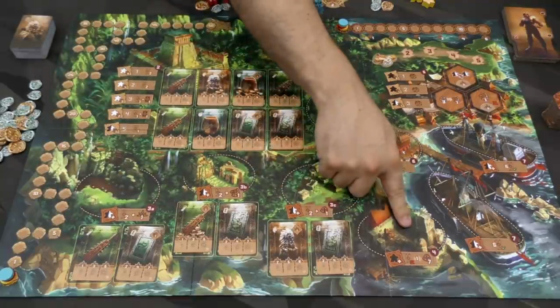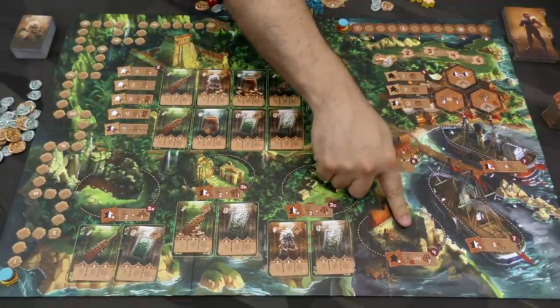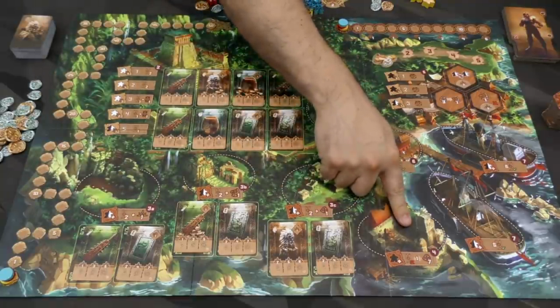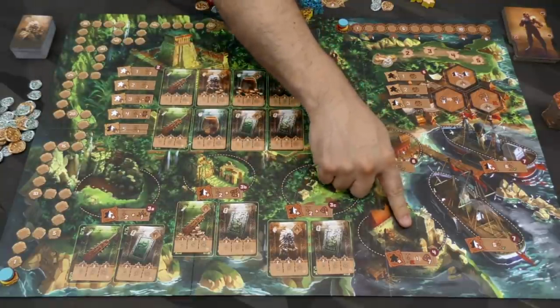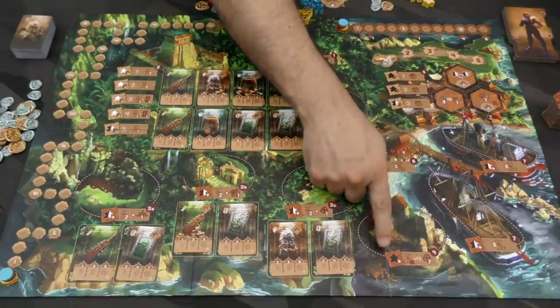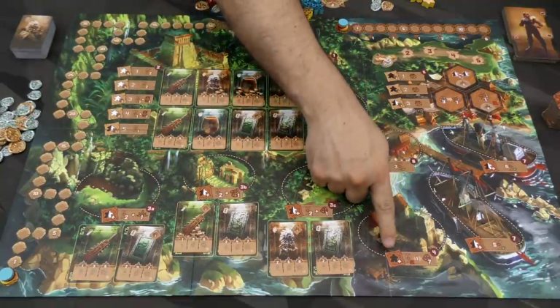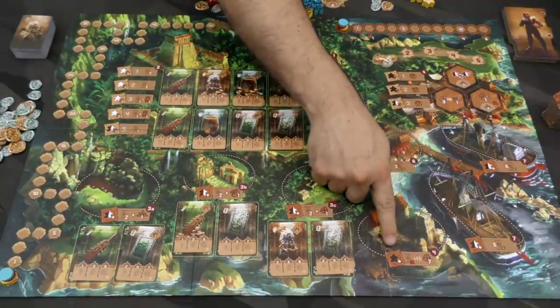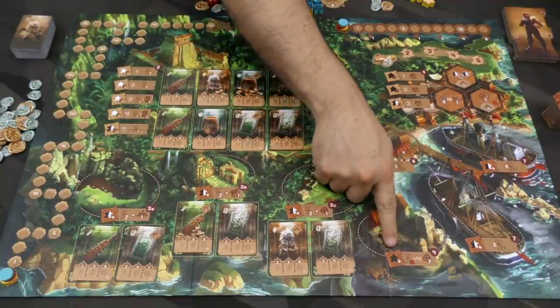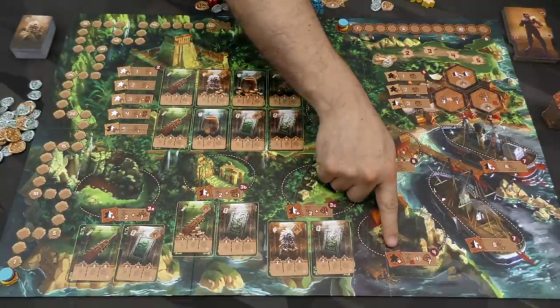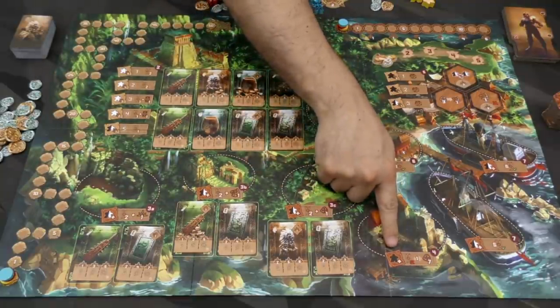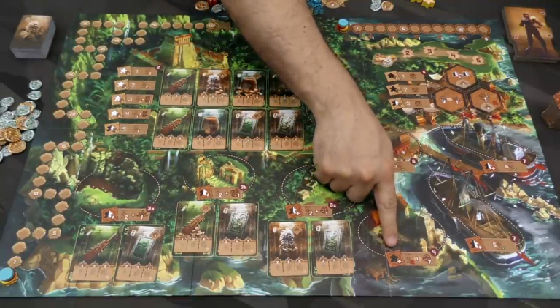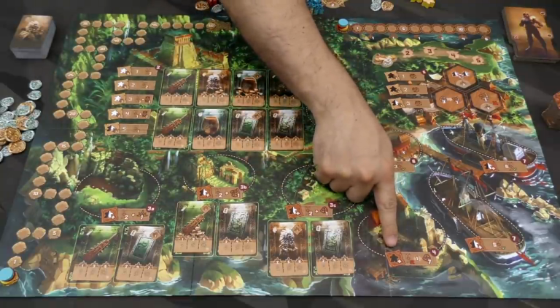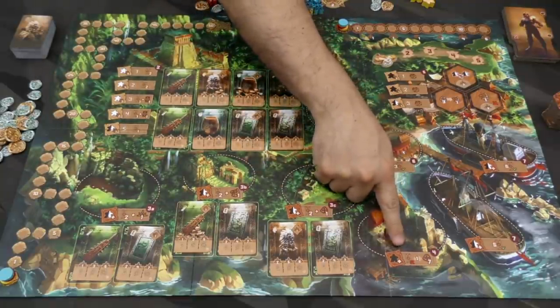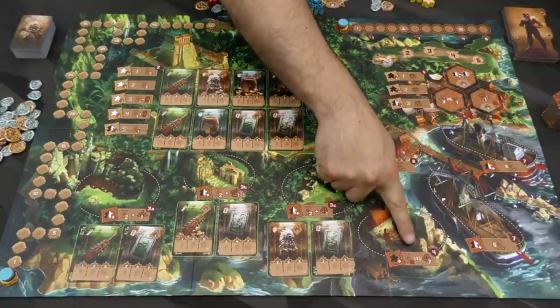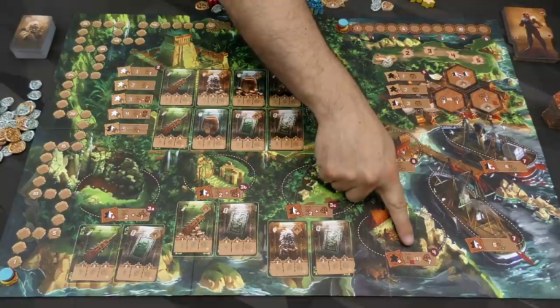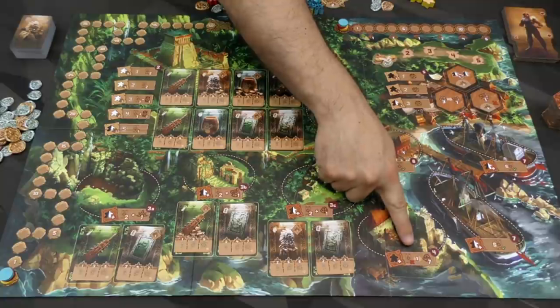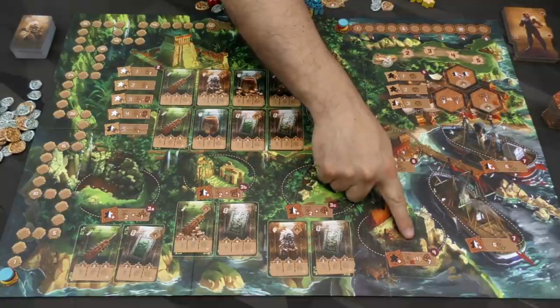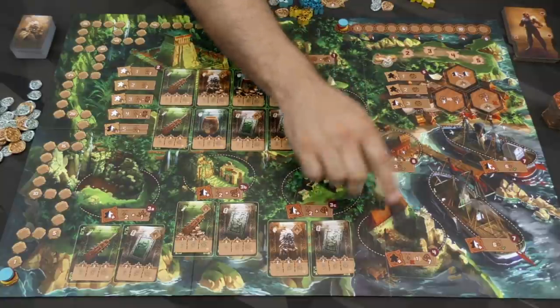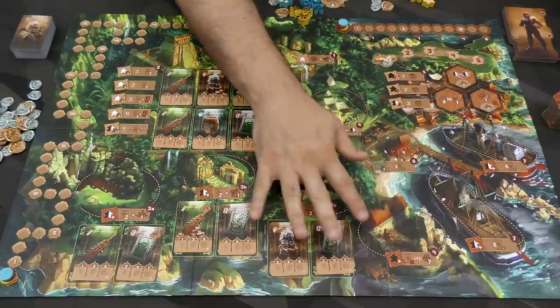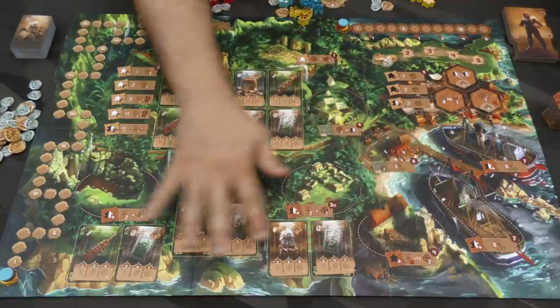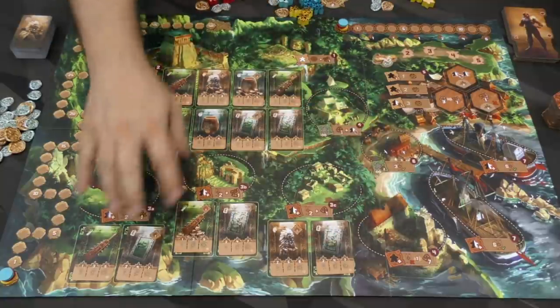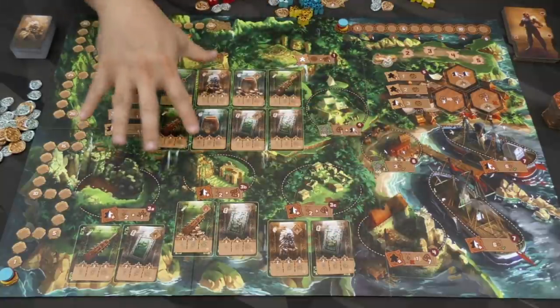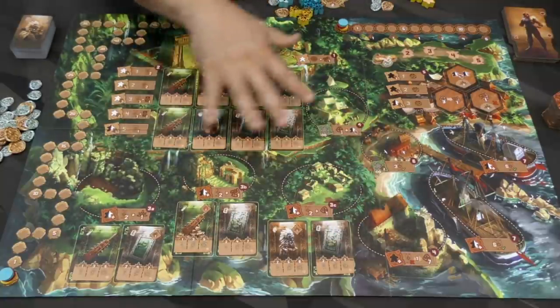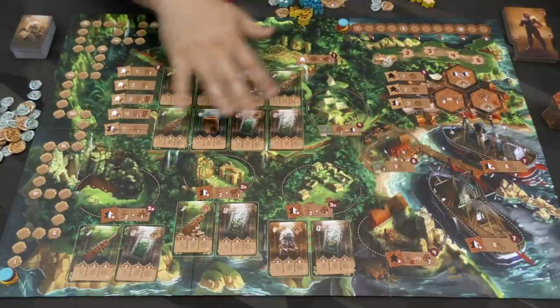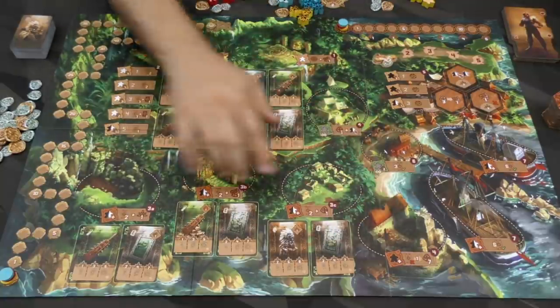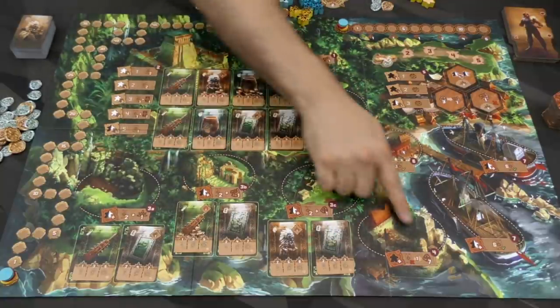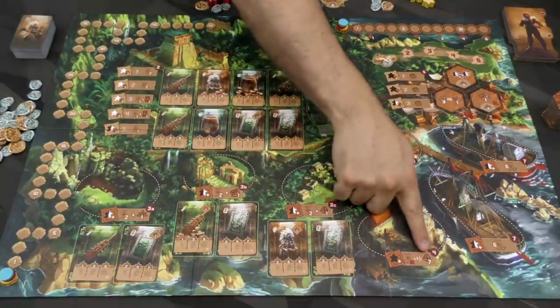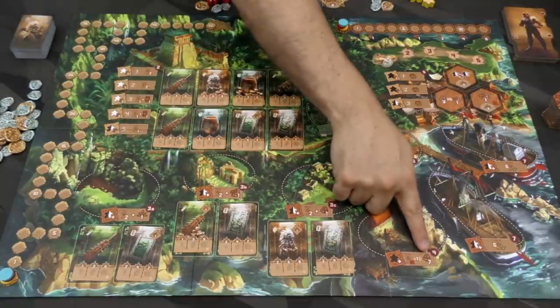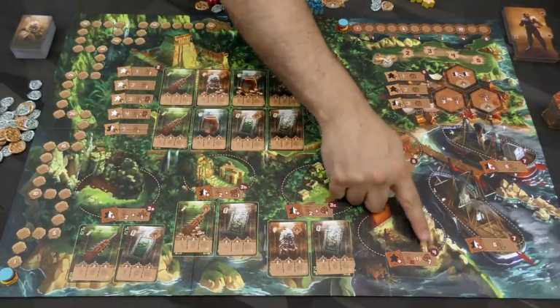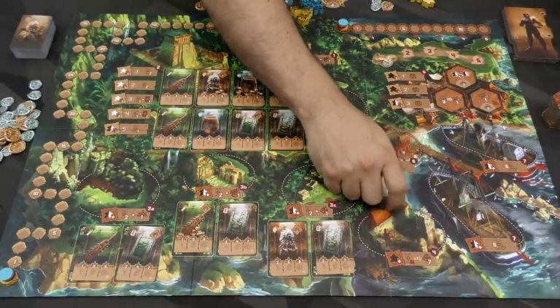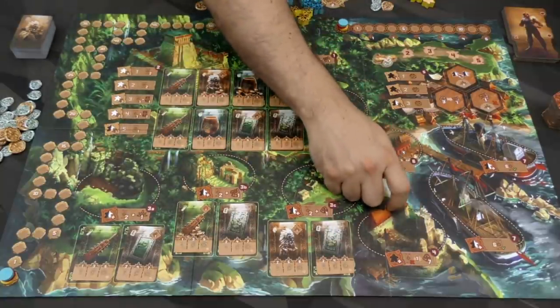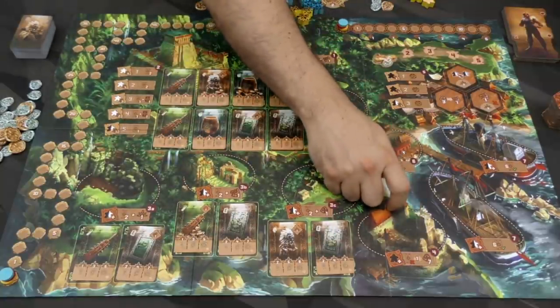This one over here allows you to send one of your adventurers there. You will discard one of these cards and take seven coins.